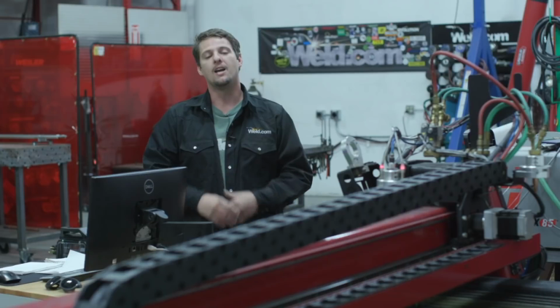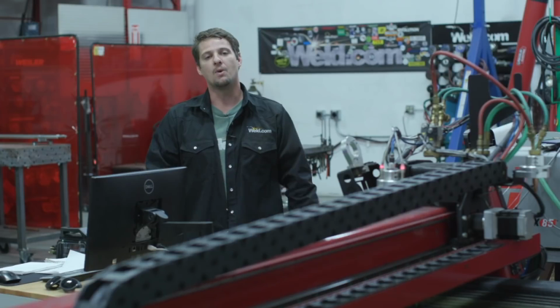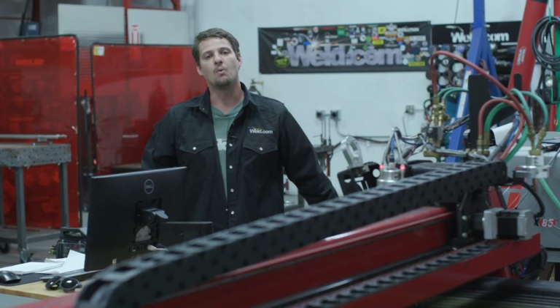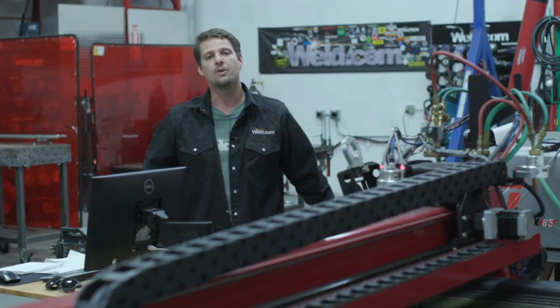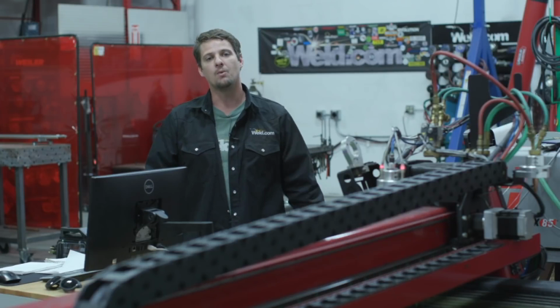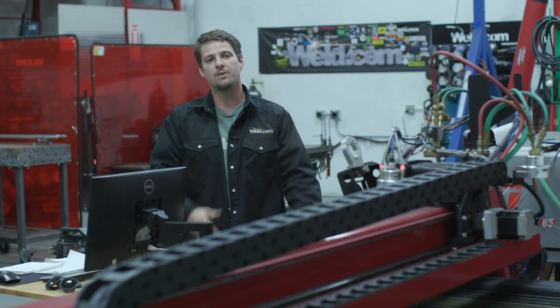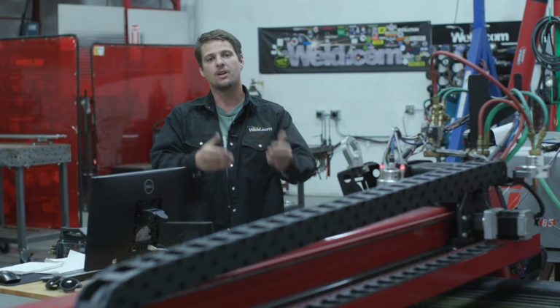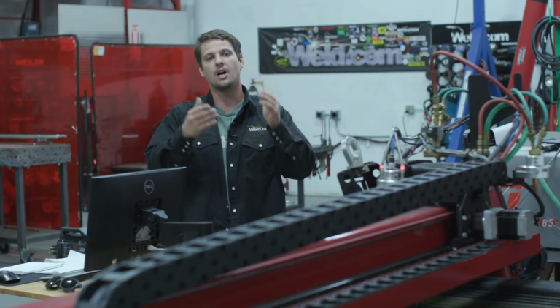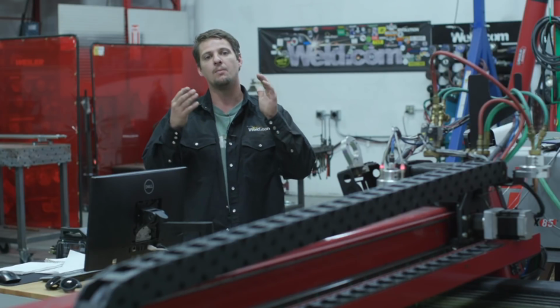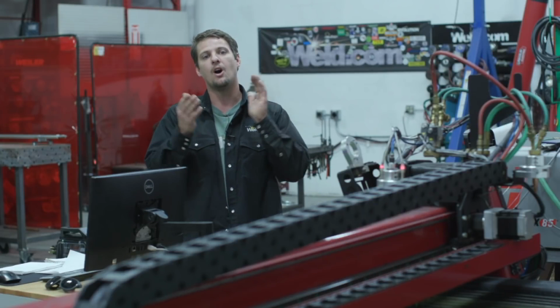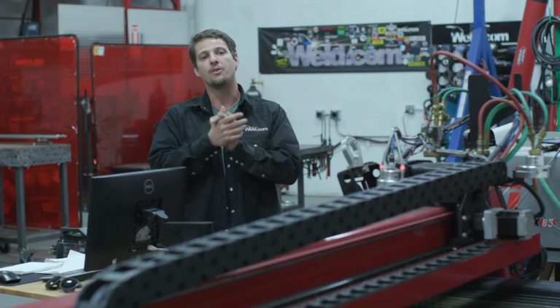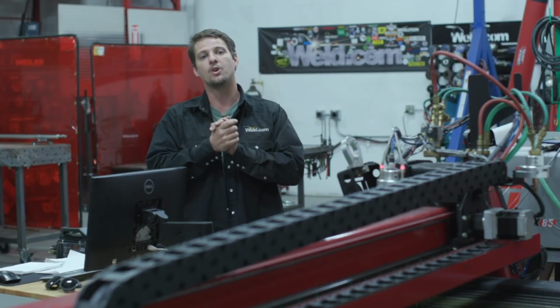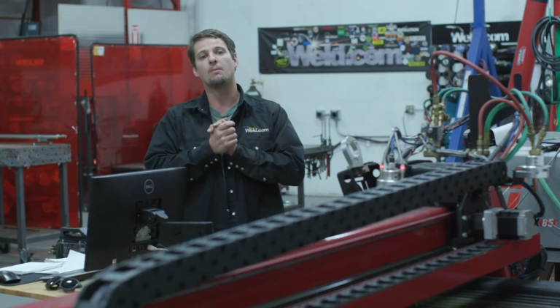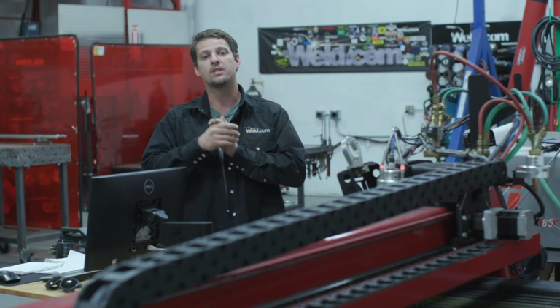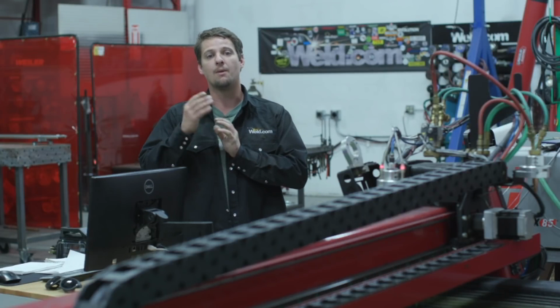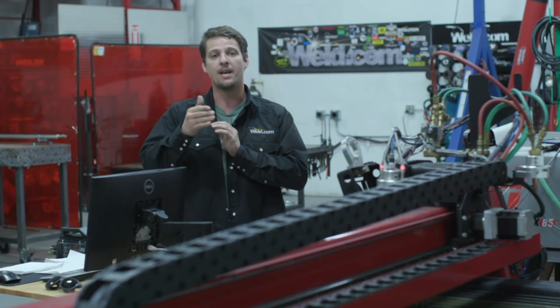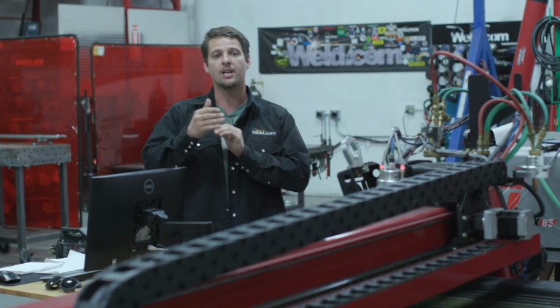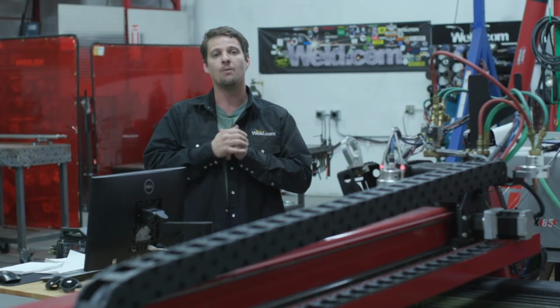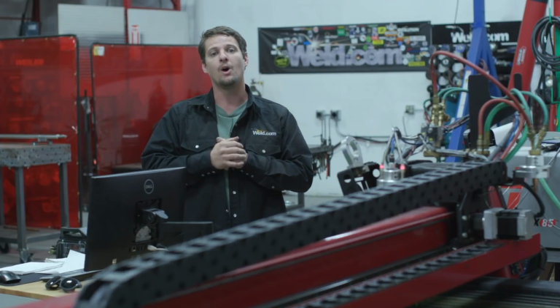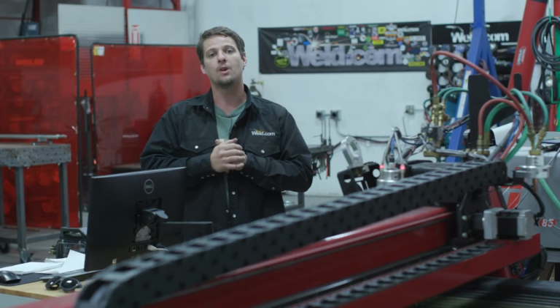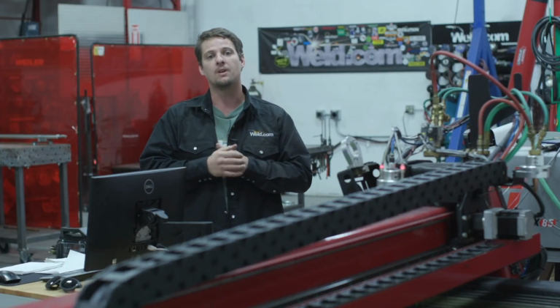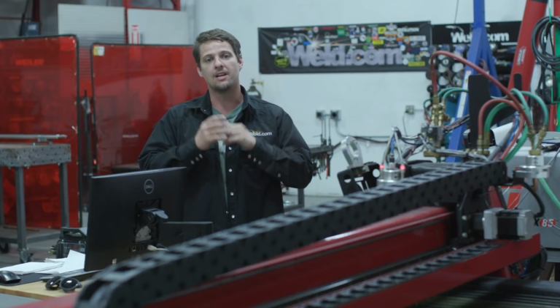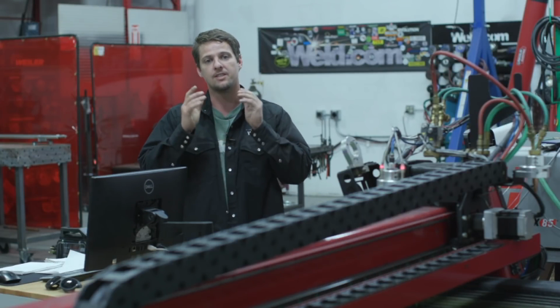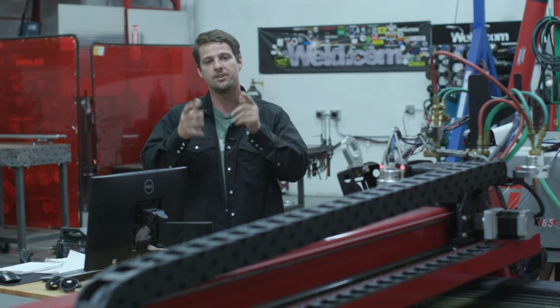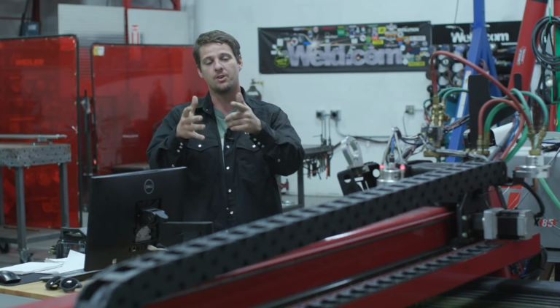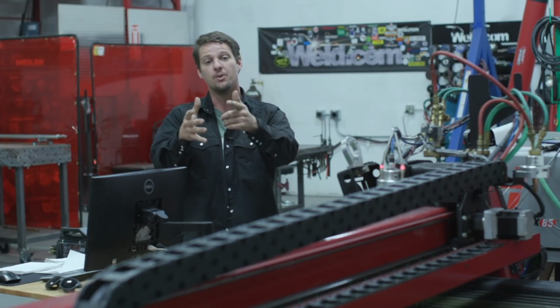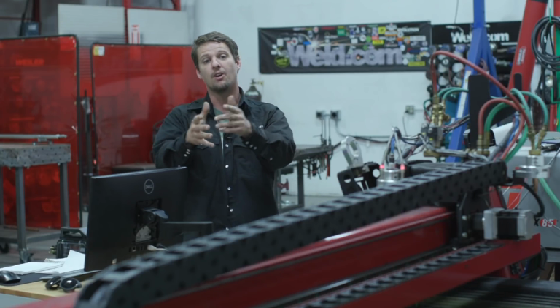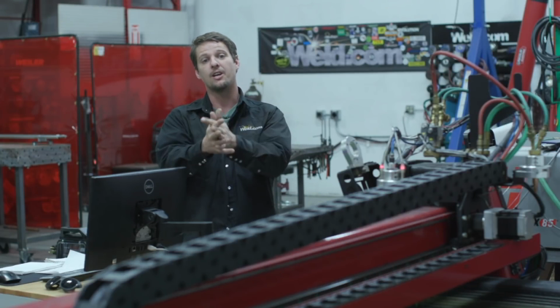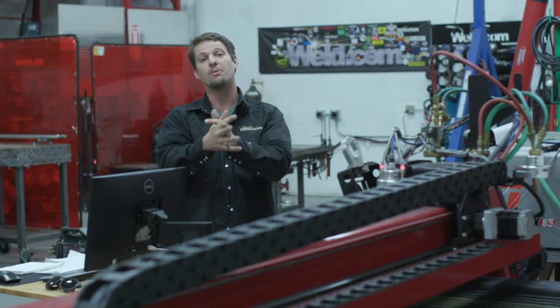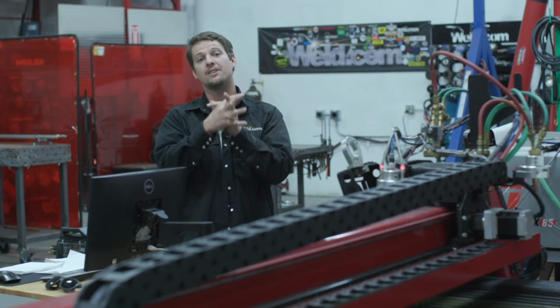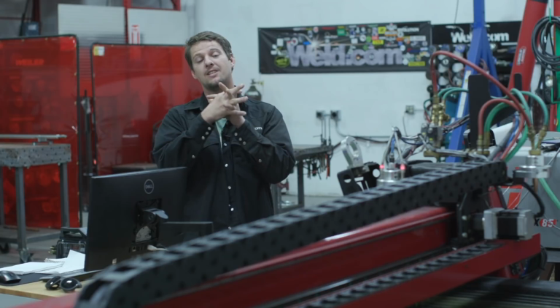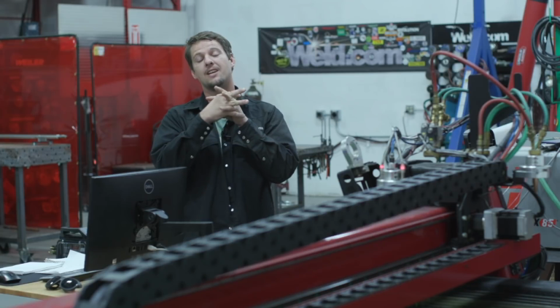Hey everyone, welcome to Weld.com. All the newcomers, I'm Mancub. Welcome, glad to see you are here with us today.